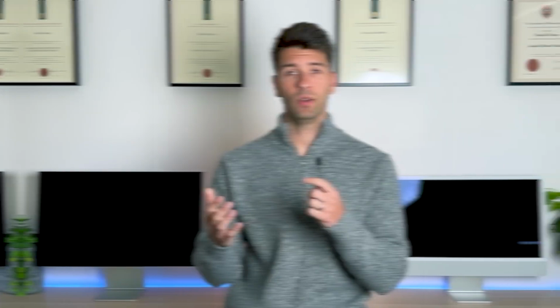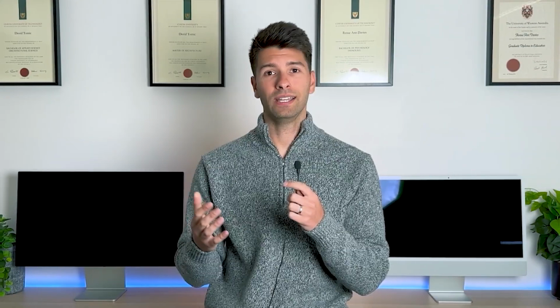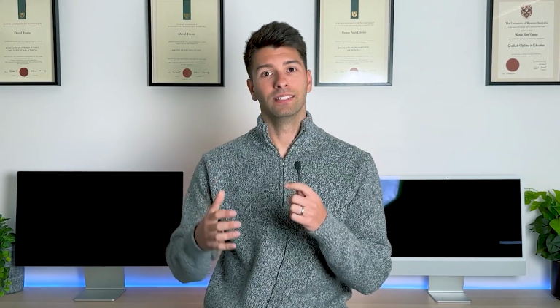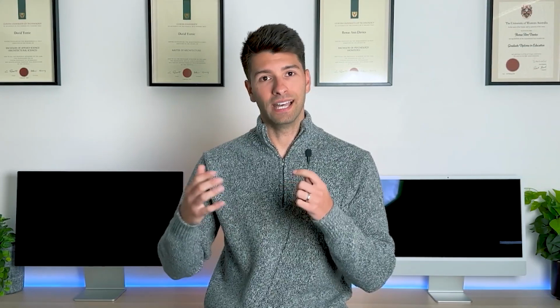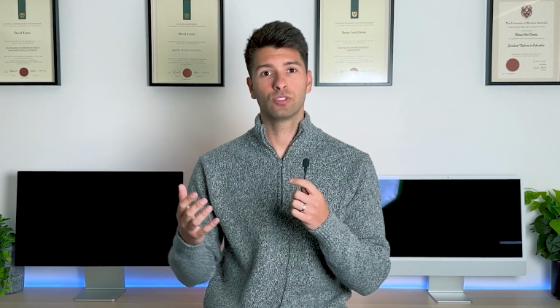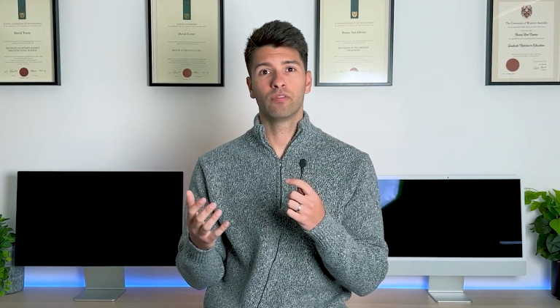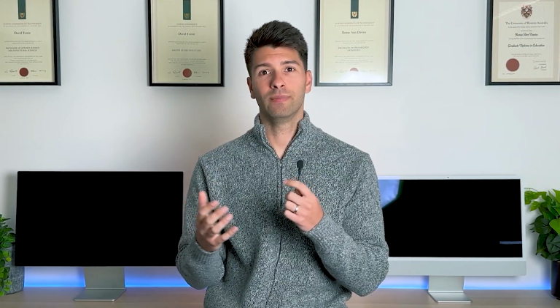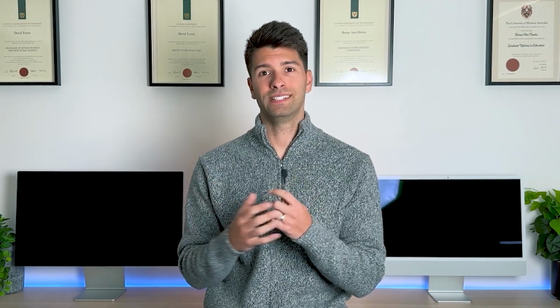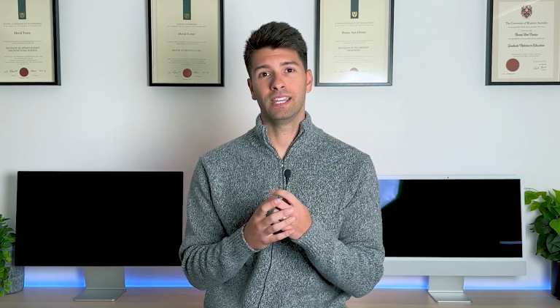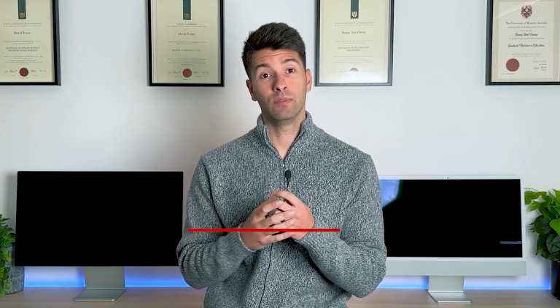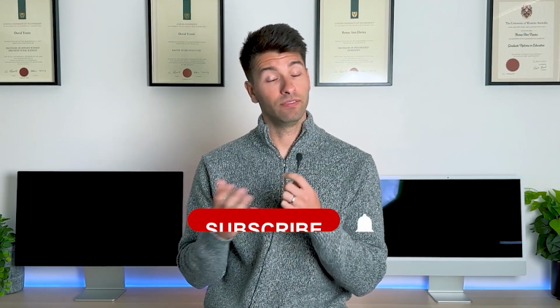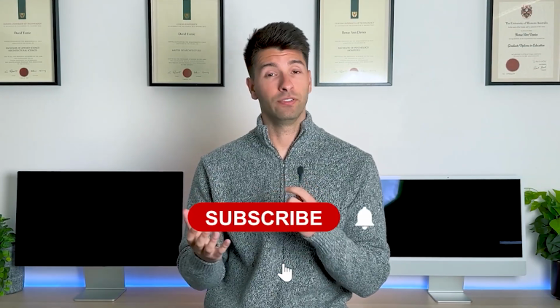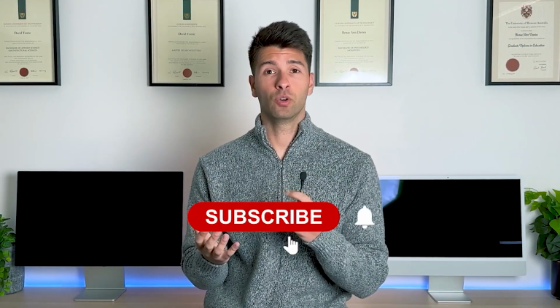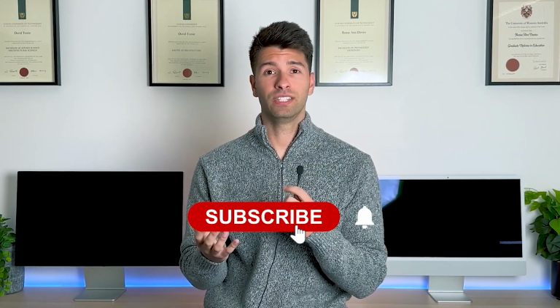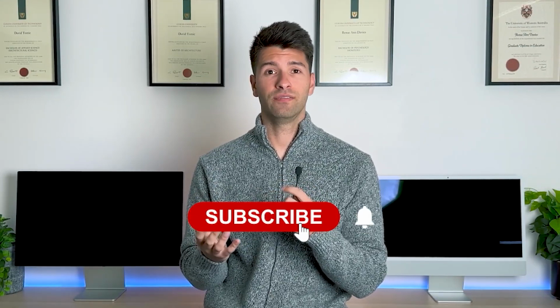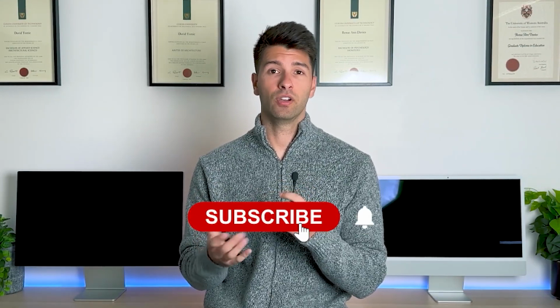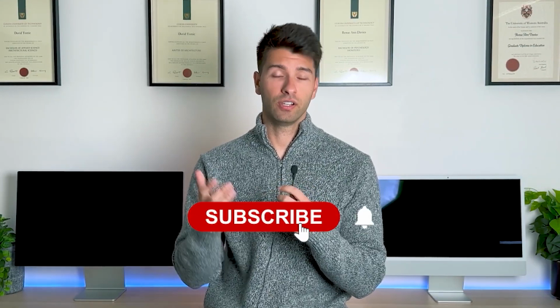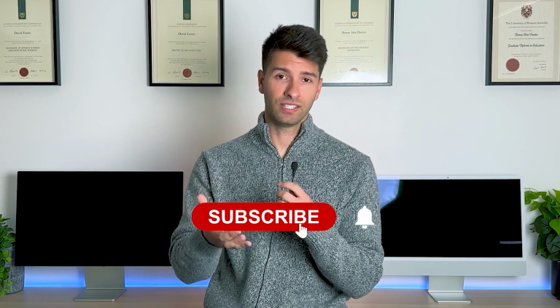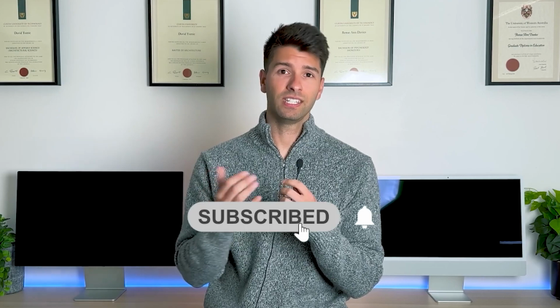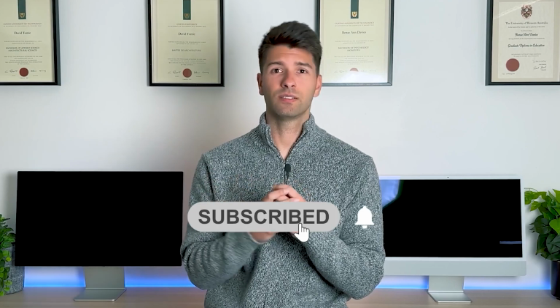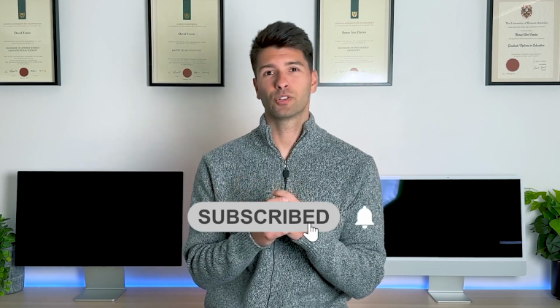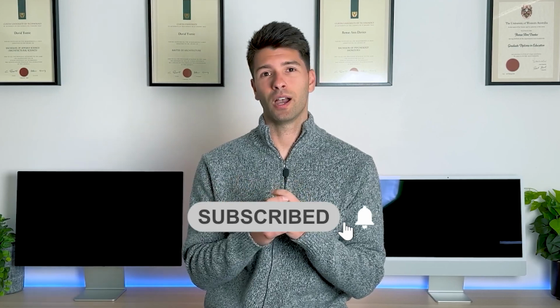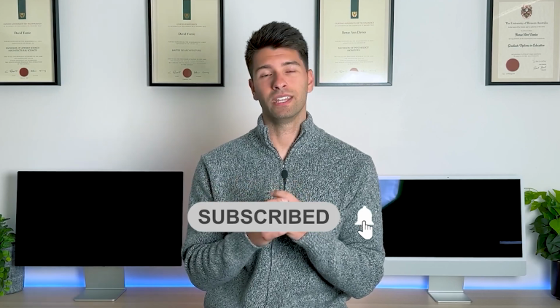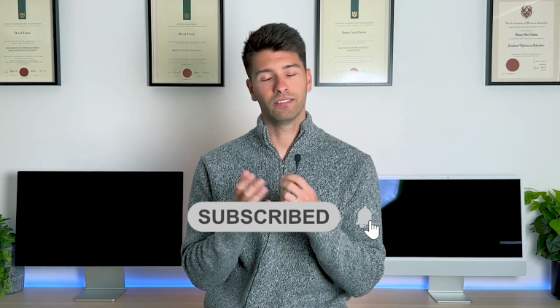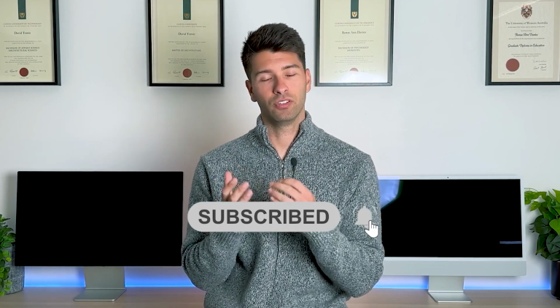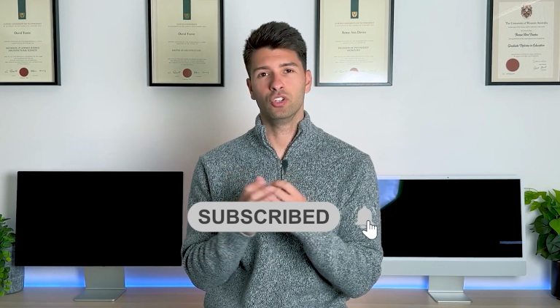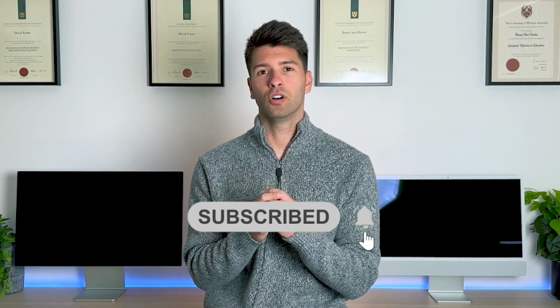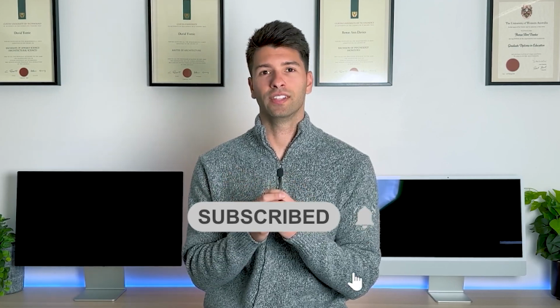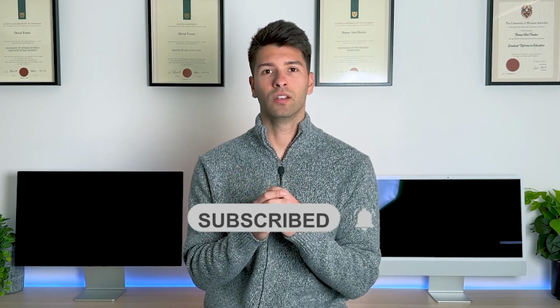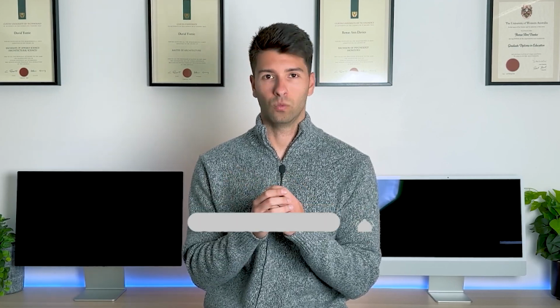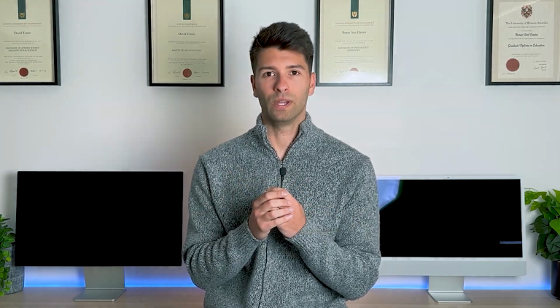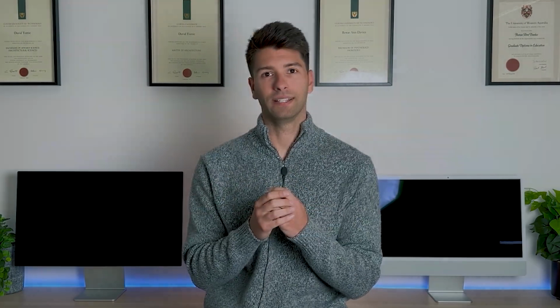That's all for this video. If you've enjoyed it, consider subscribing for new content weekly.